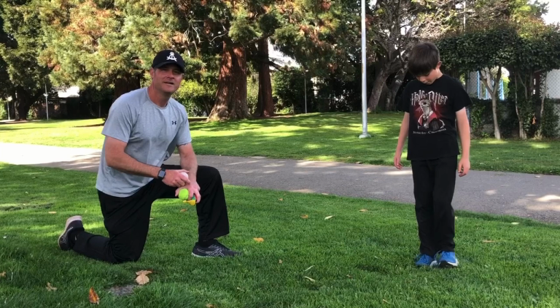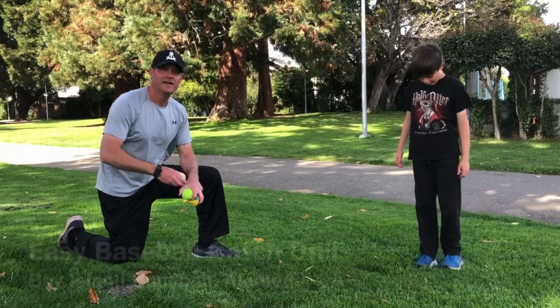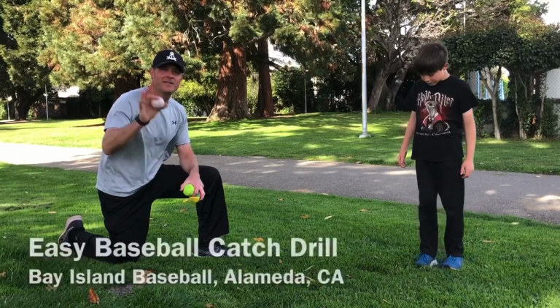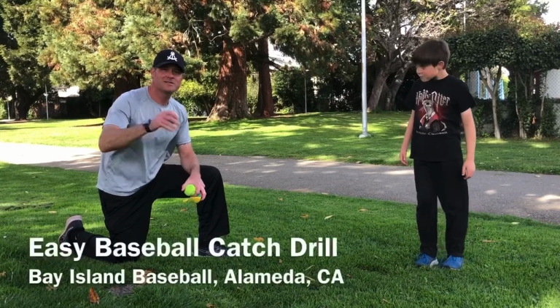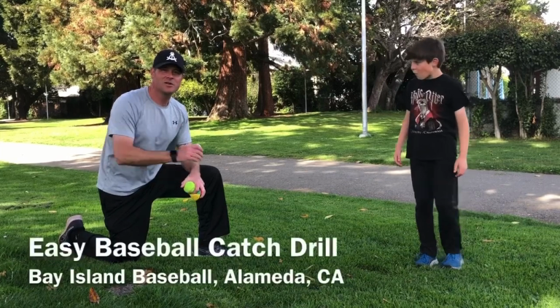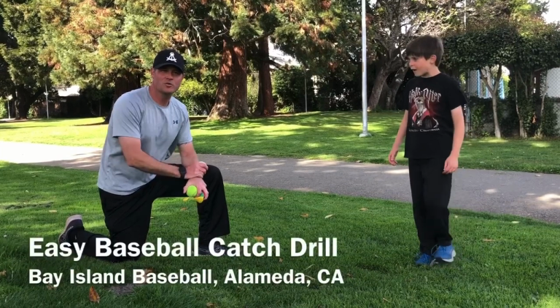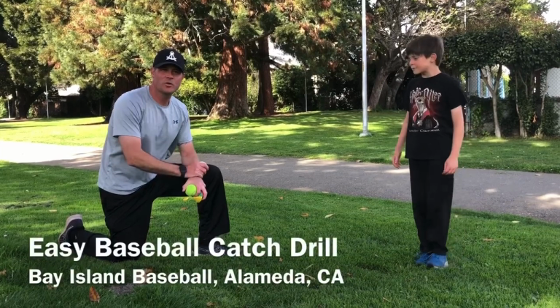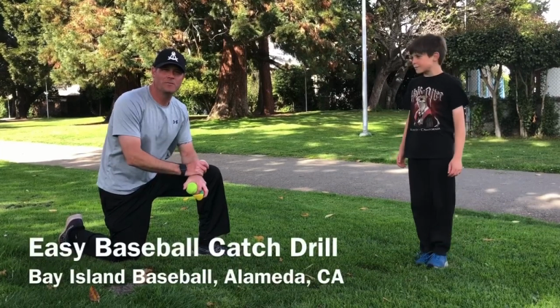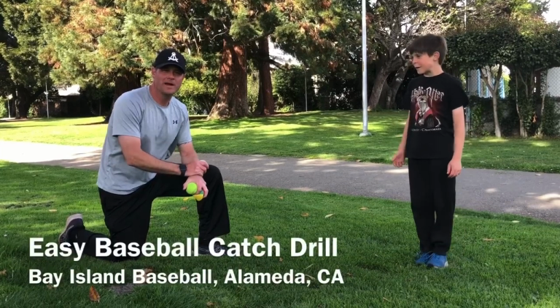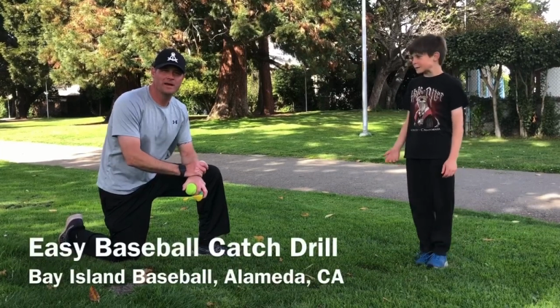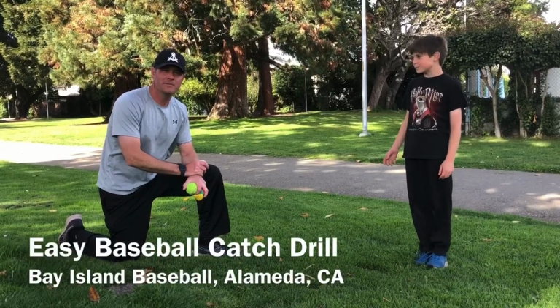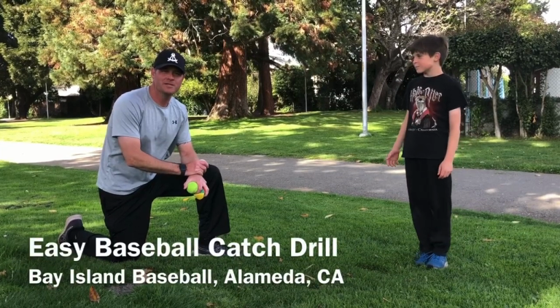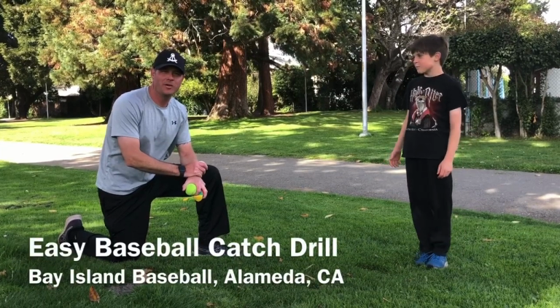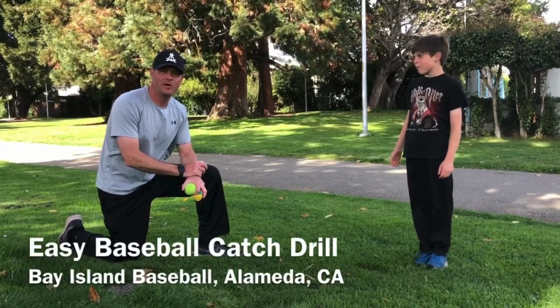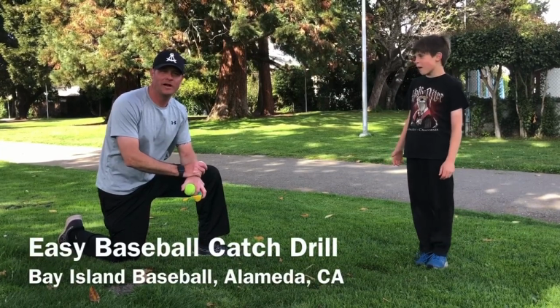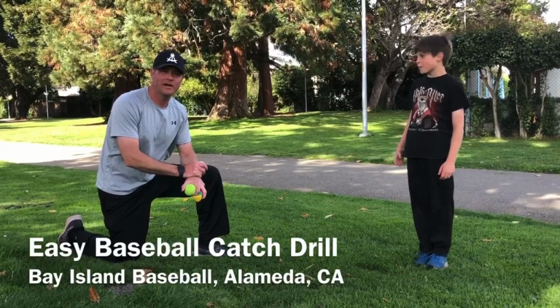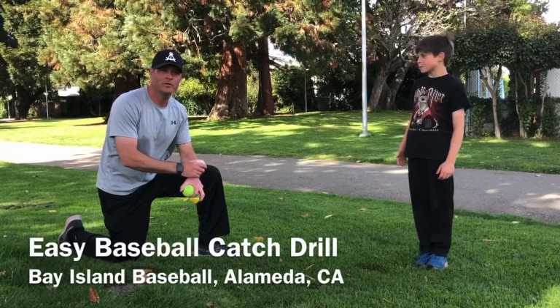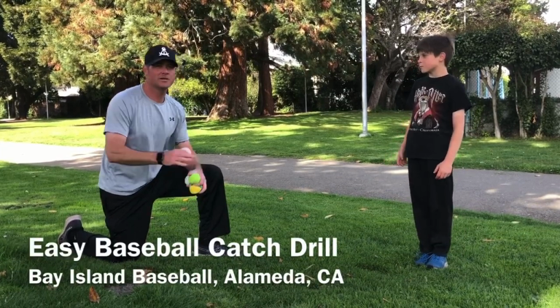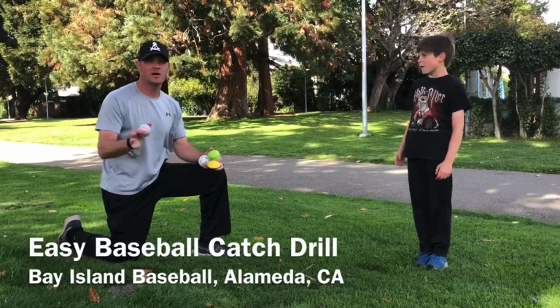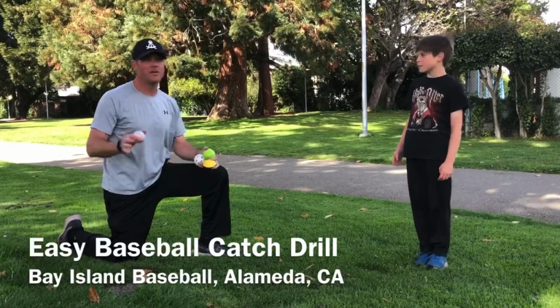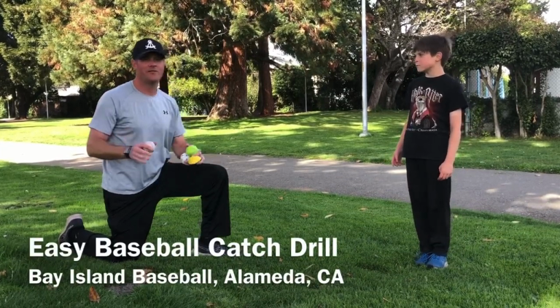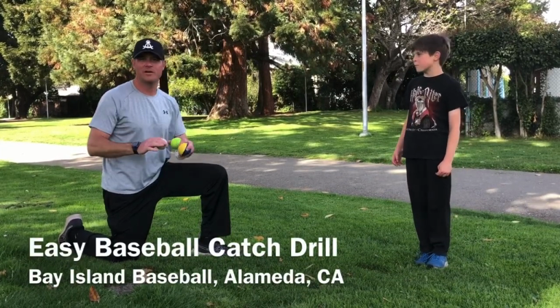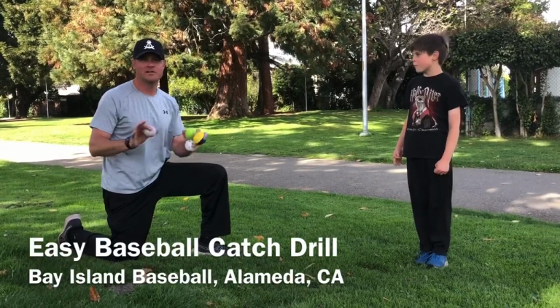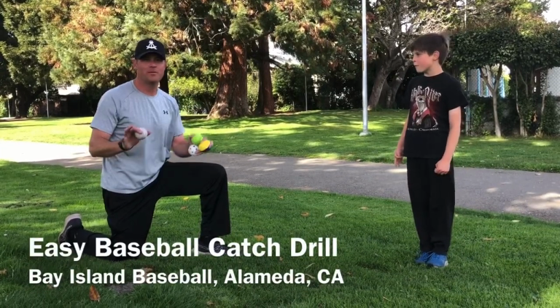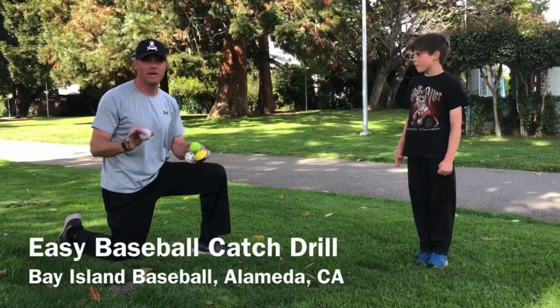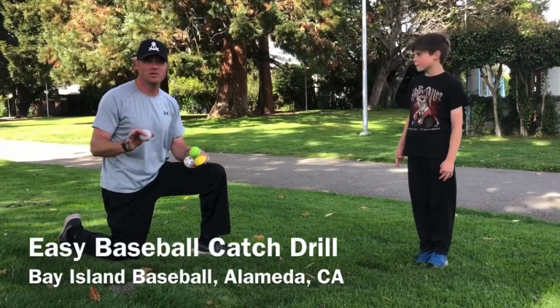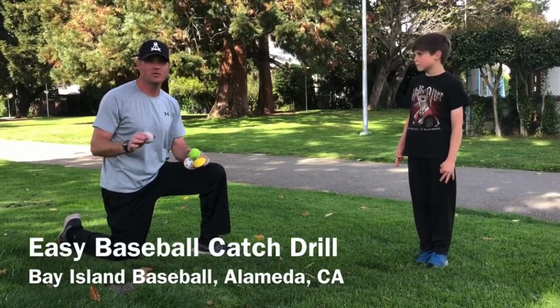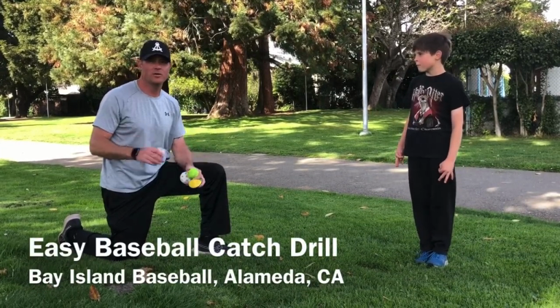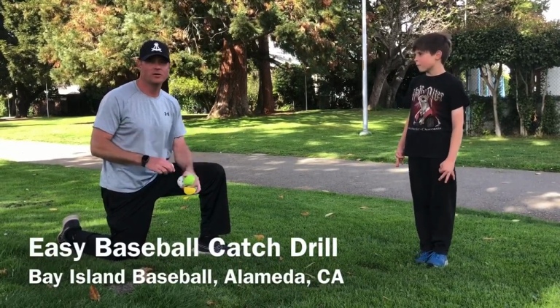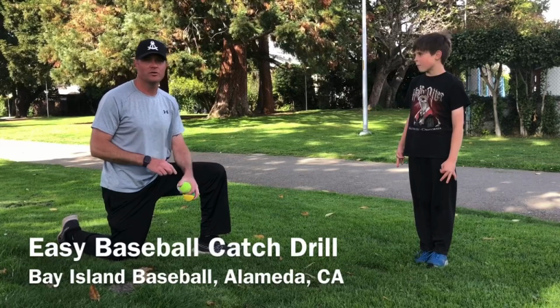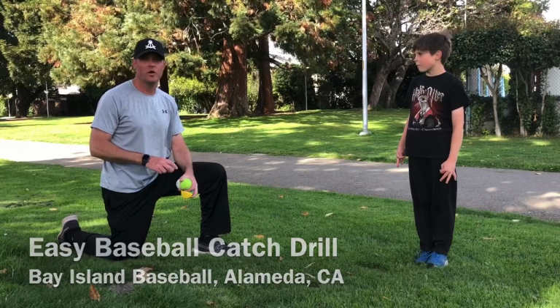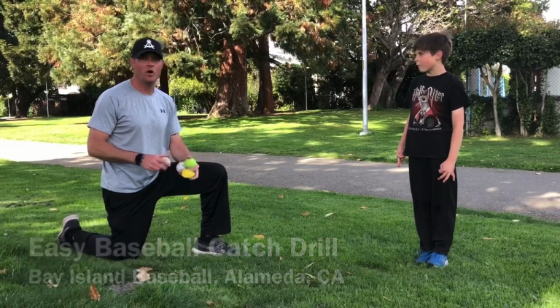Hey, this is Coach Rick with Bay Island Baseball and here we're going to talk about a very simple catching drill that you can do at home.